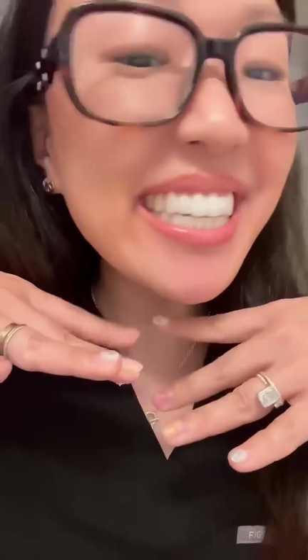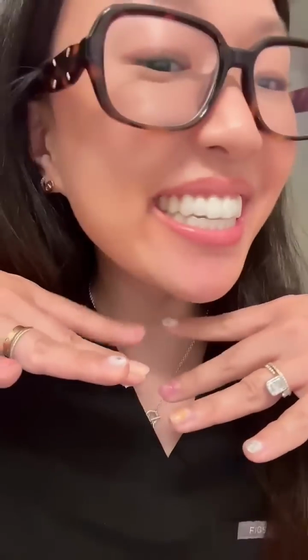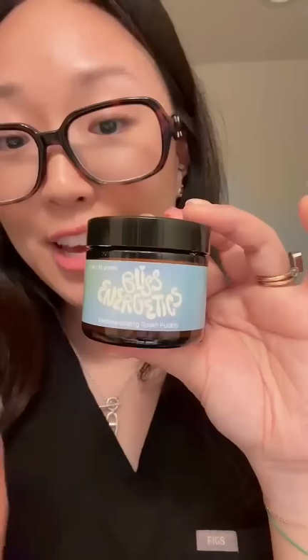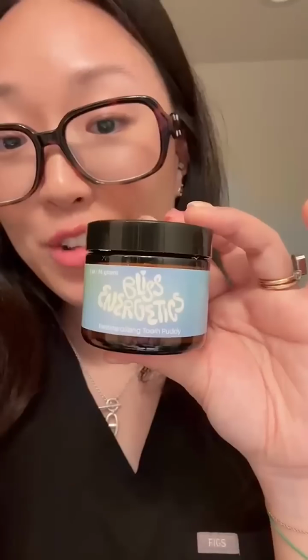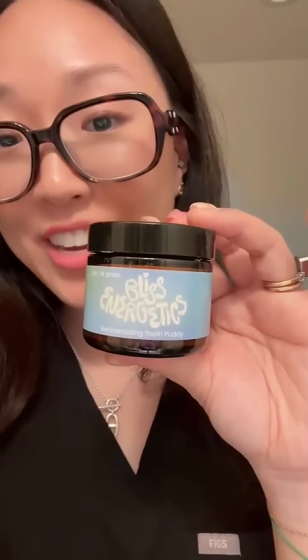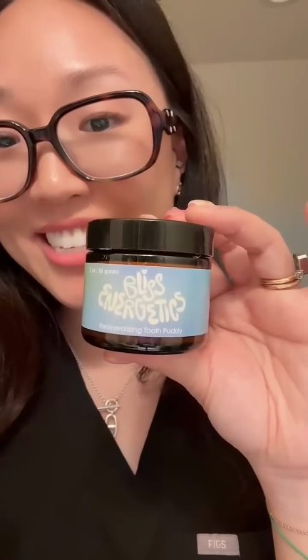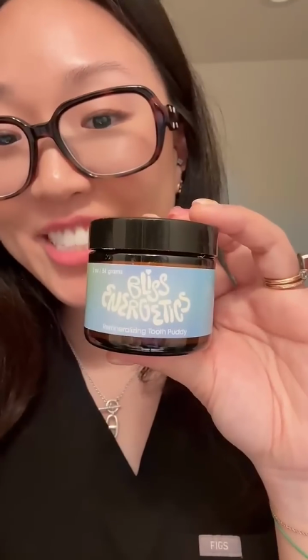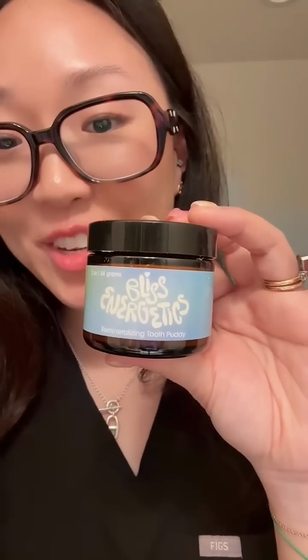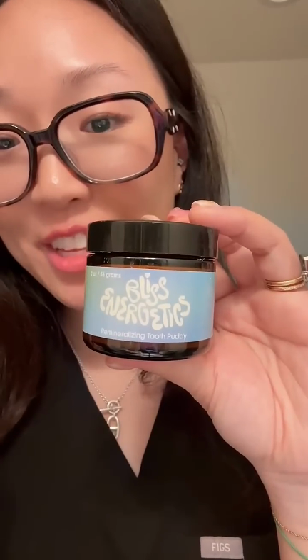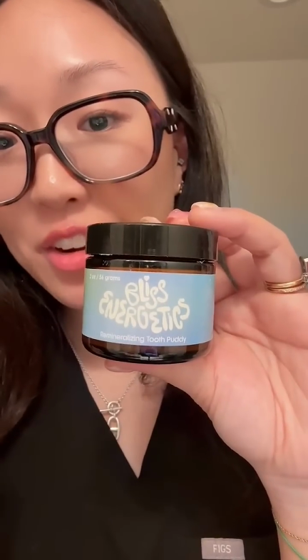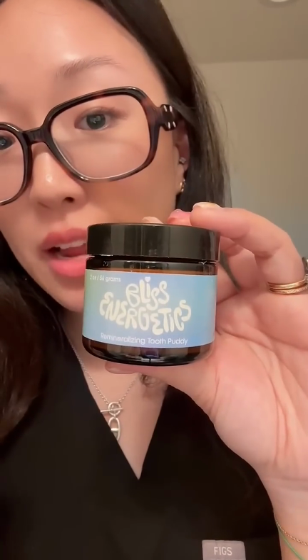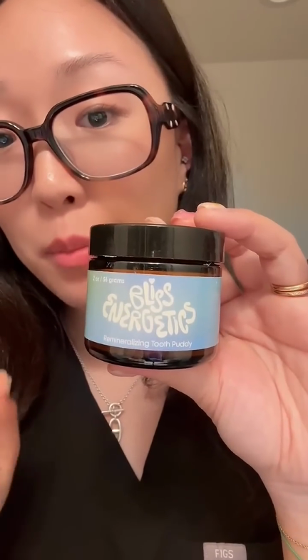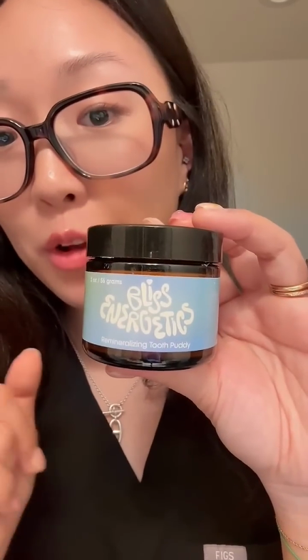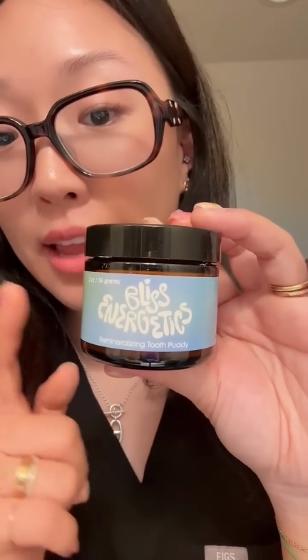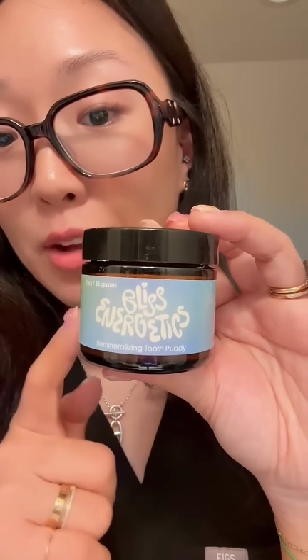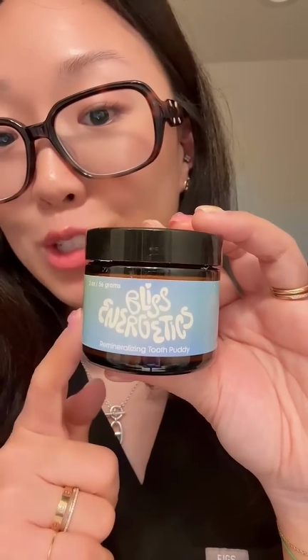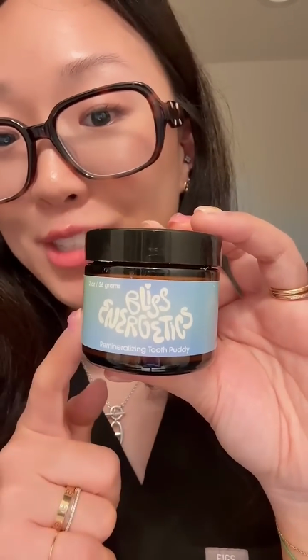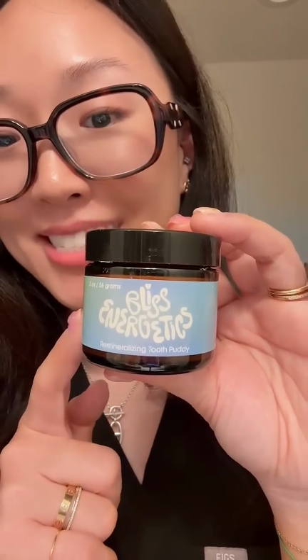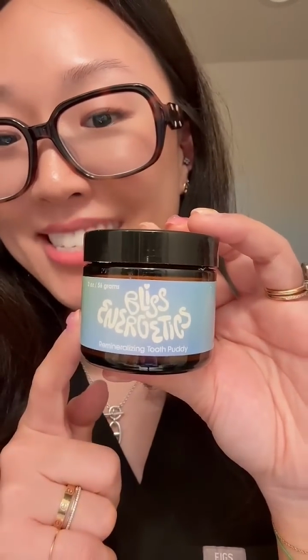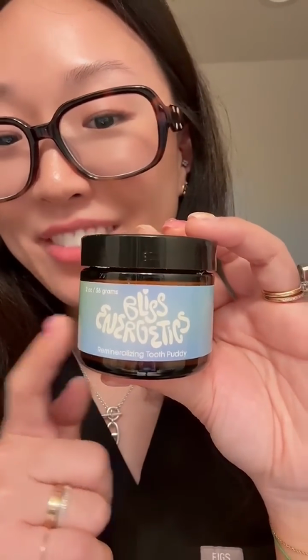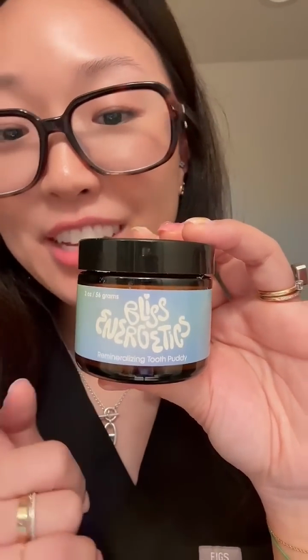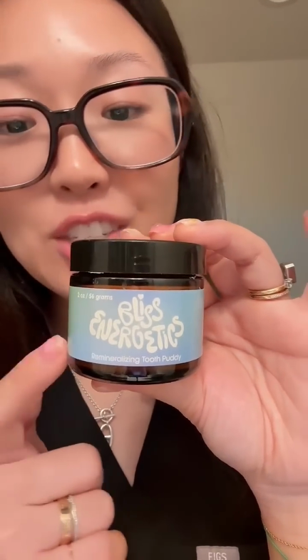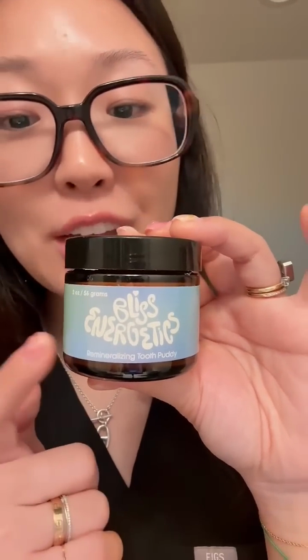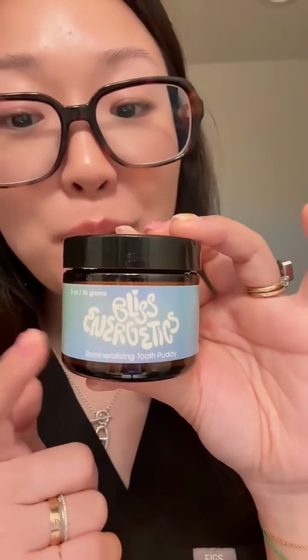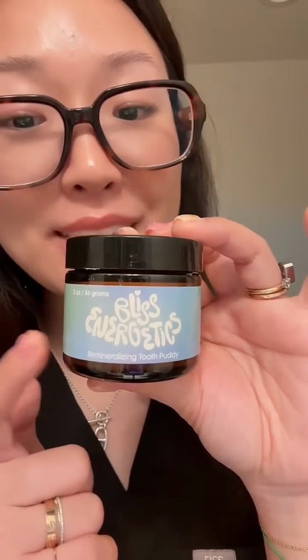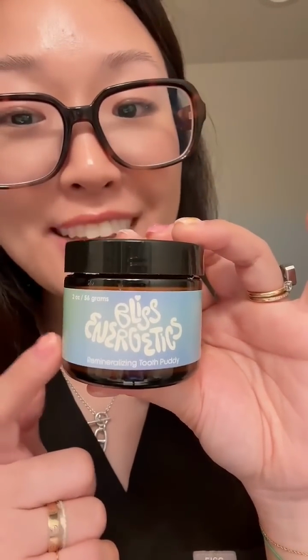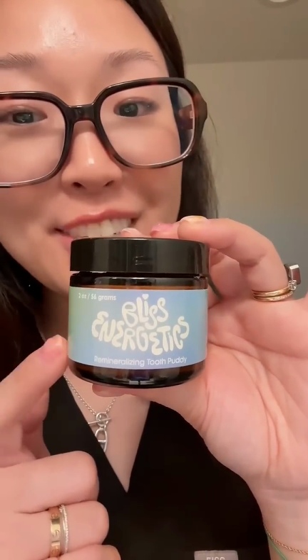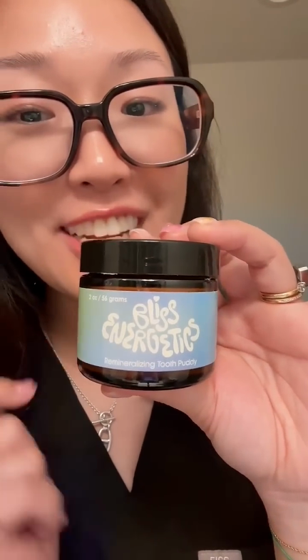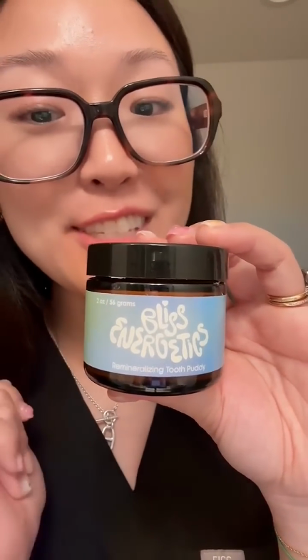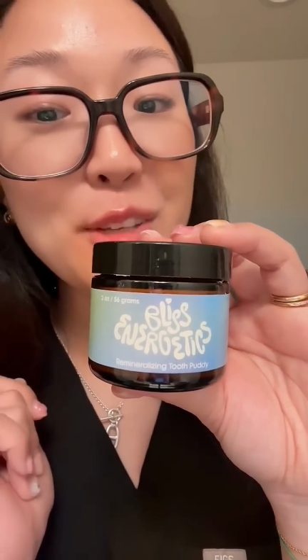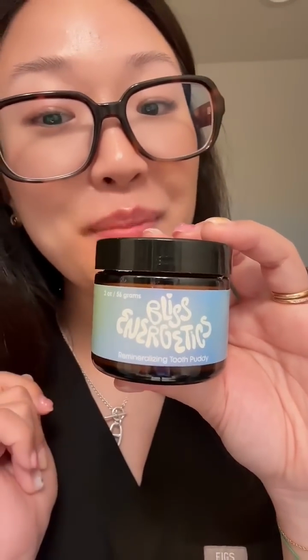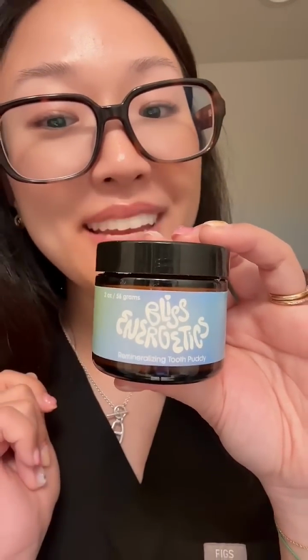If you're ready to strengthen your enamel and reduce sensitivity, check out Bliss Energetics tooth putty.